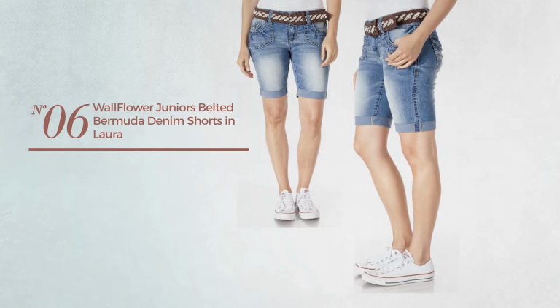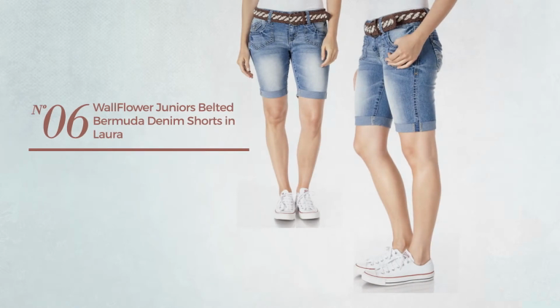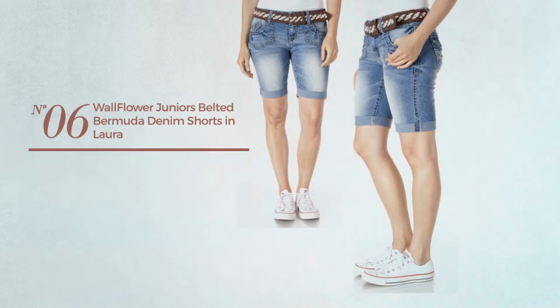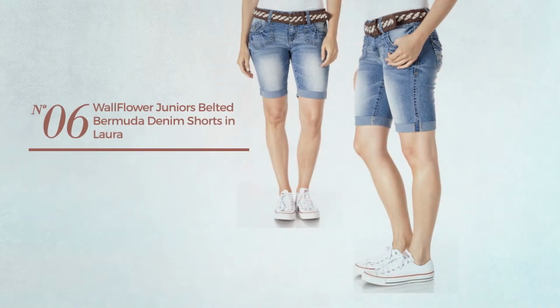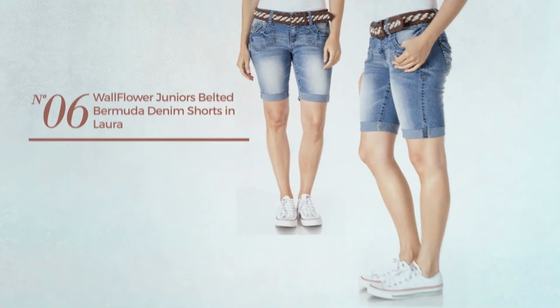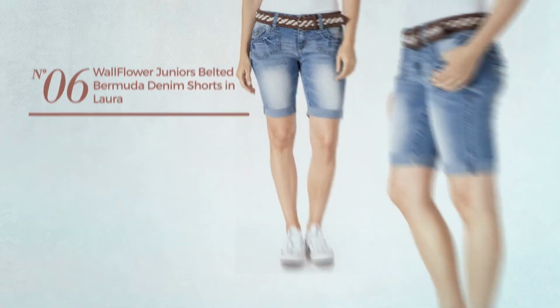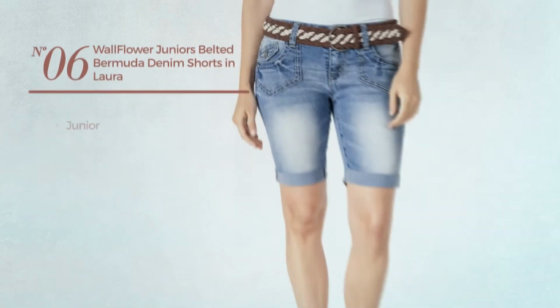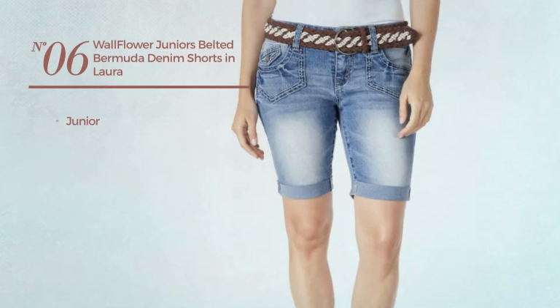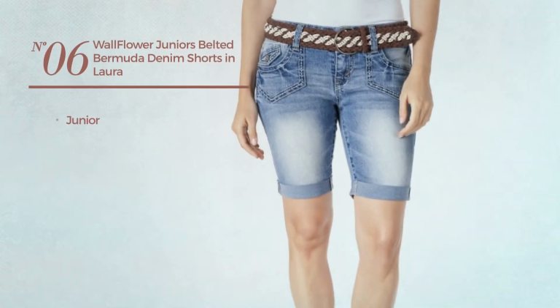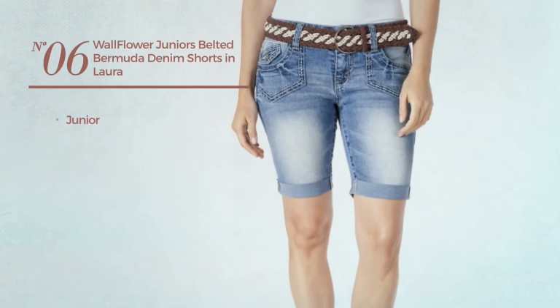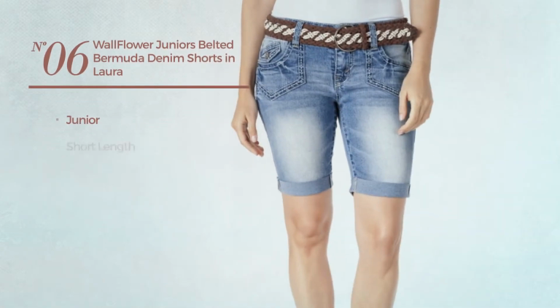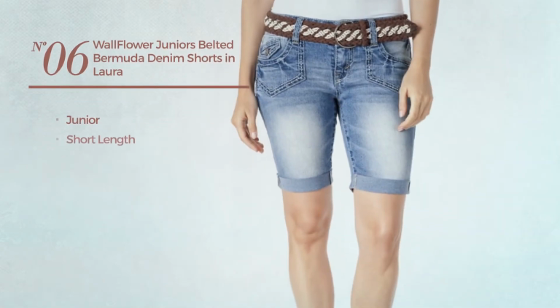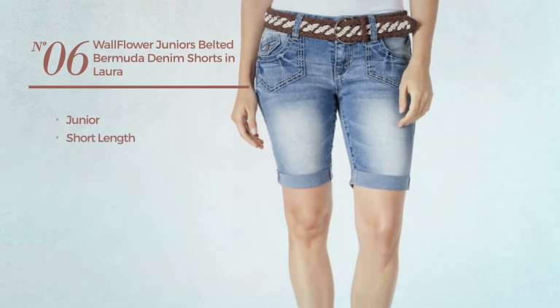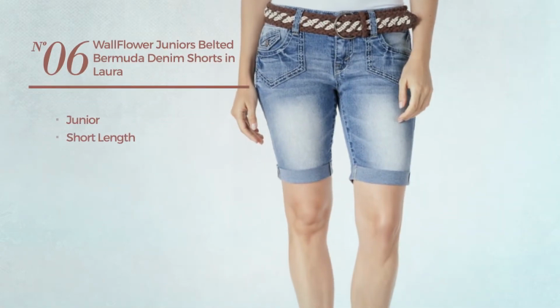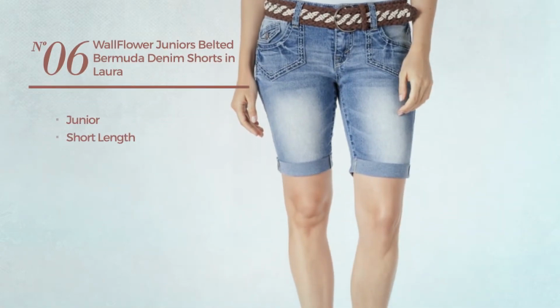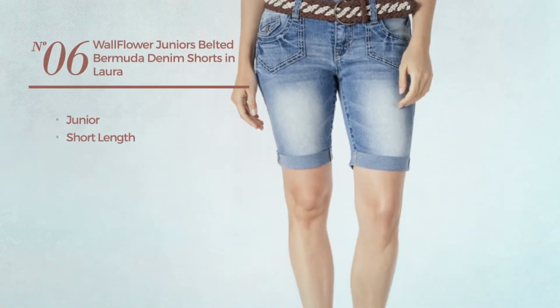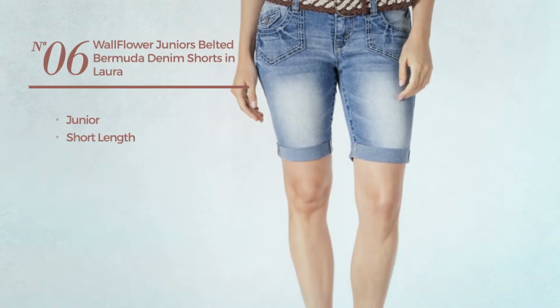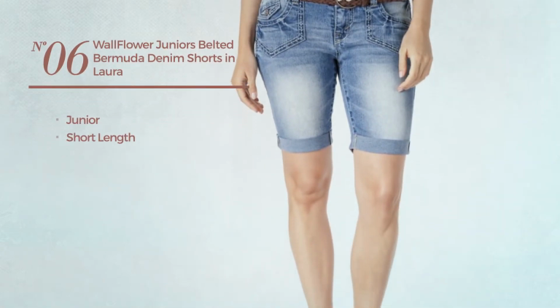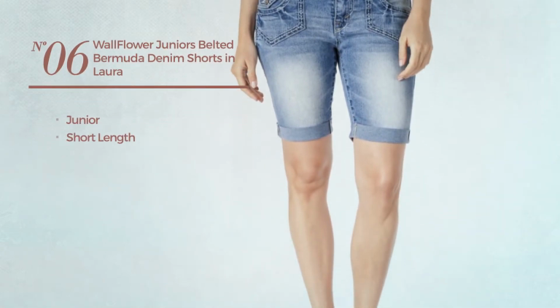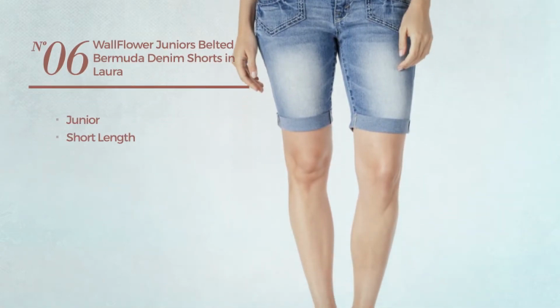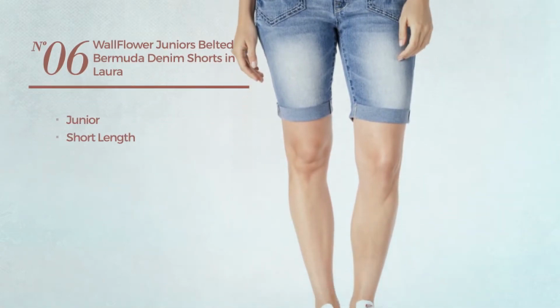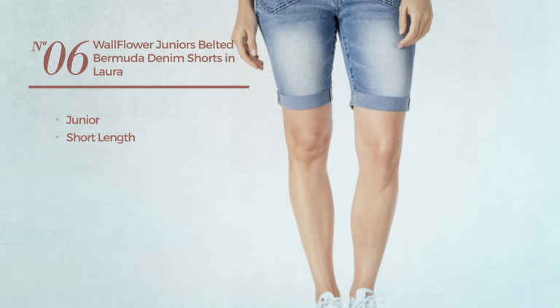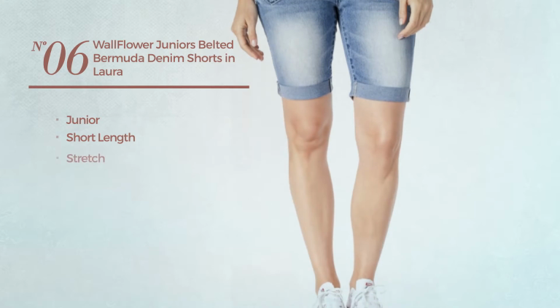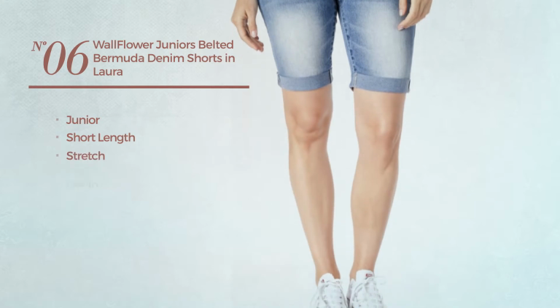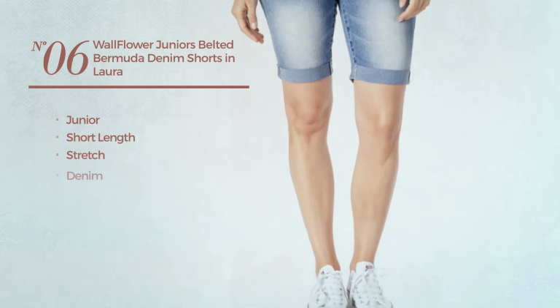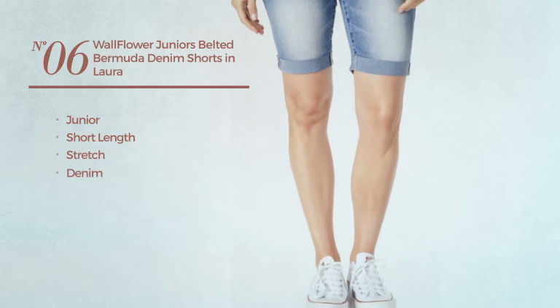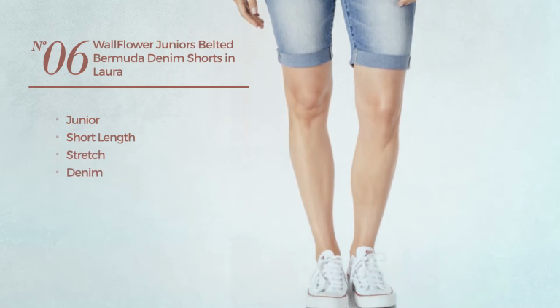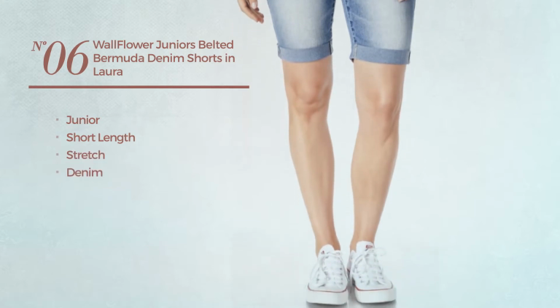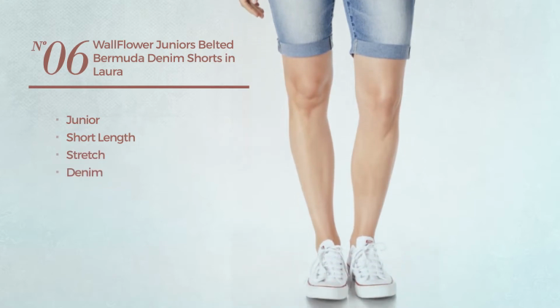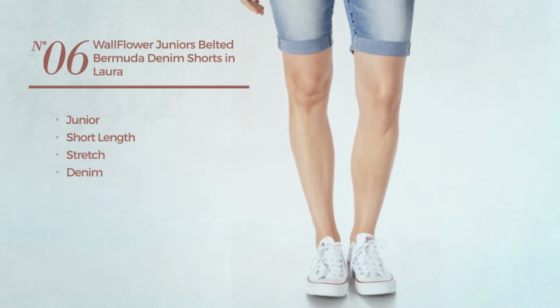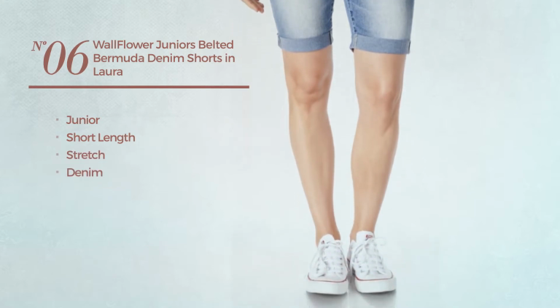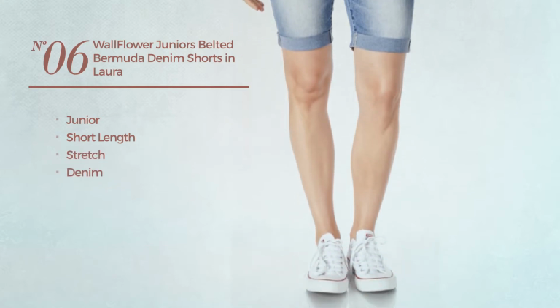Number 6. A junior short length shorts, crafted from stretch denim. This shorts includes belted and pockets. Available only in this color.